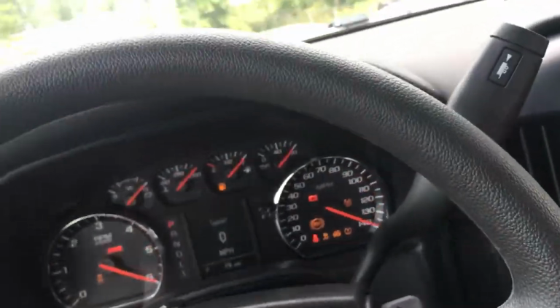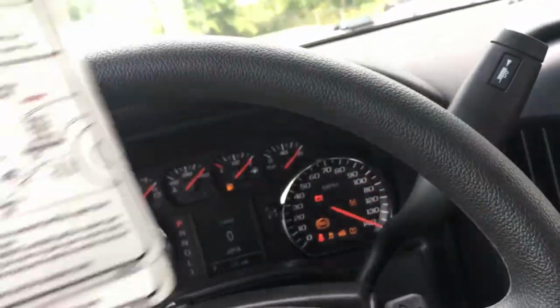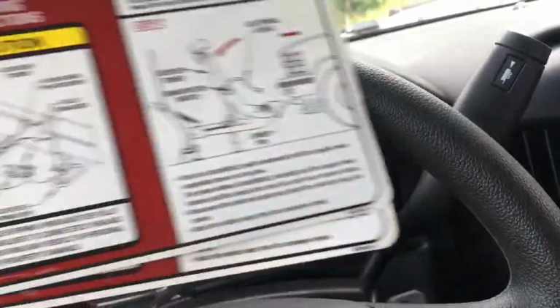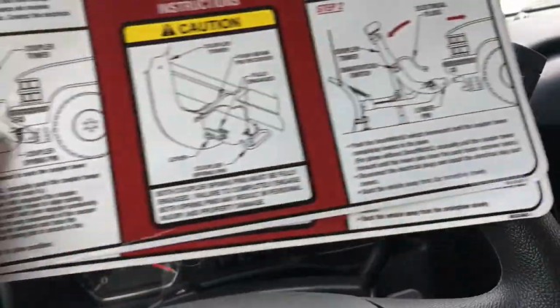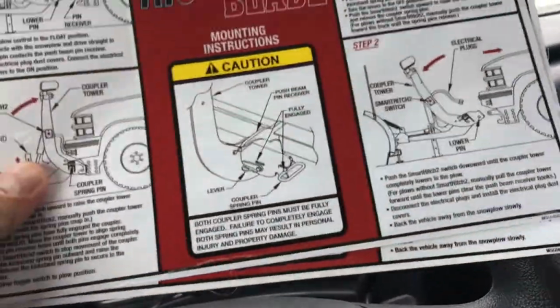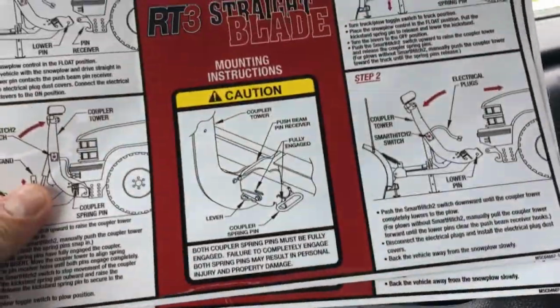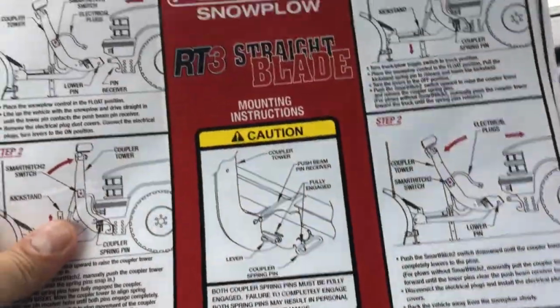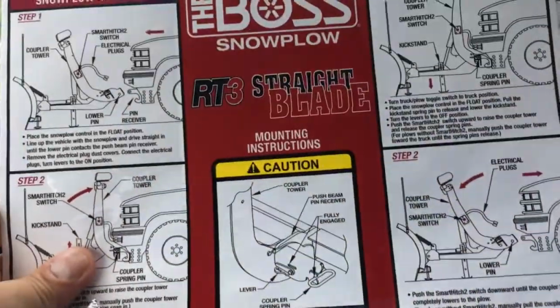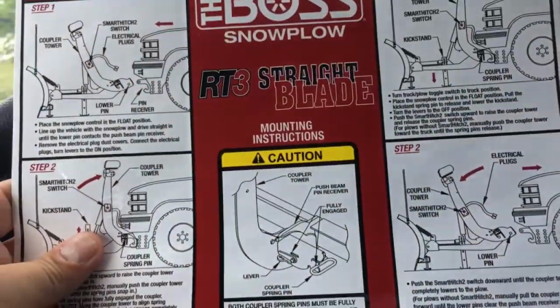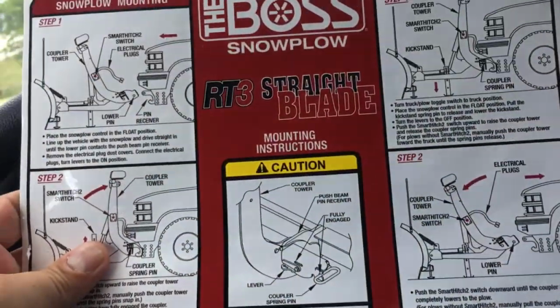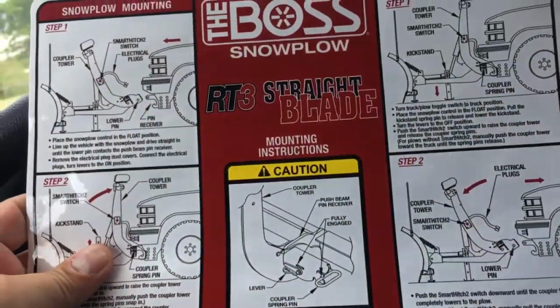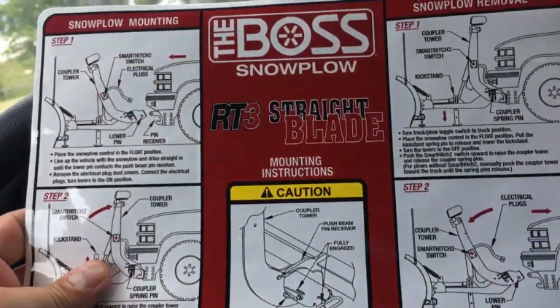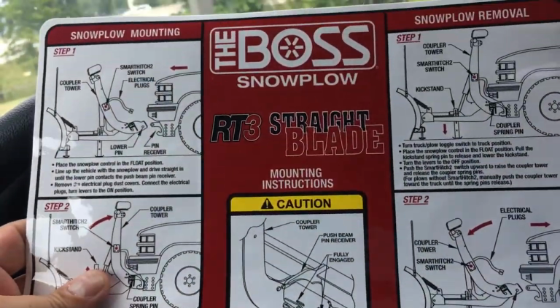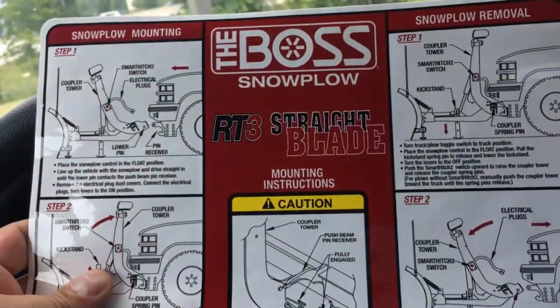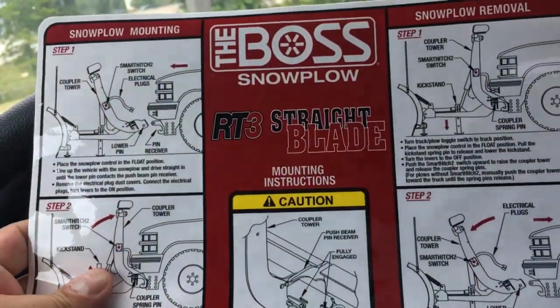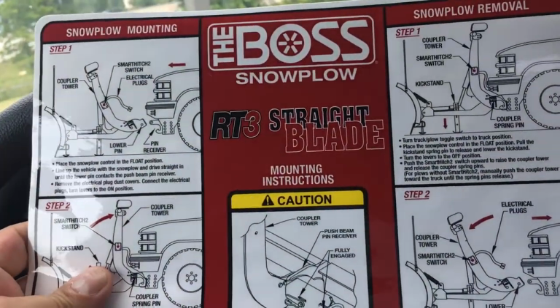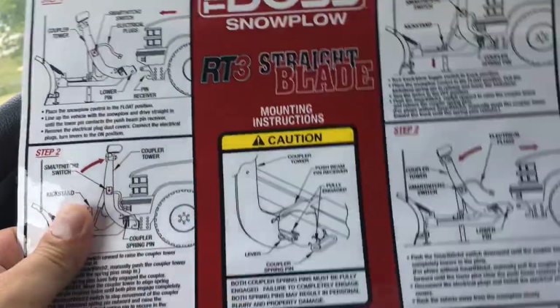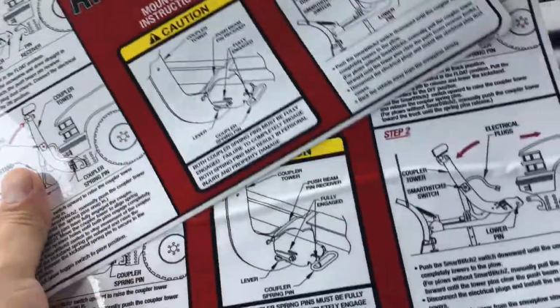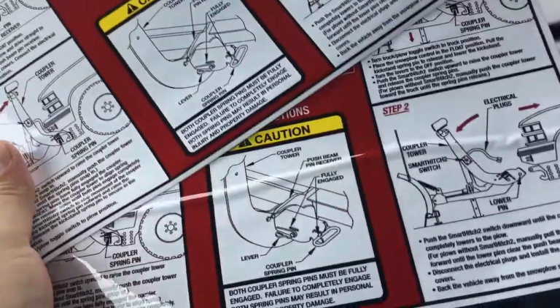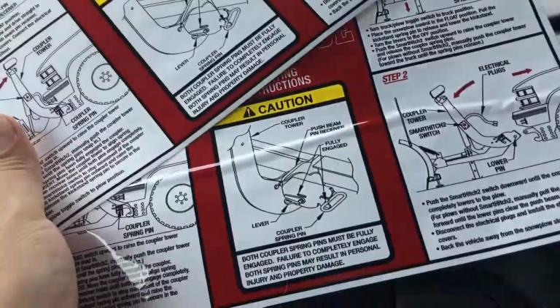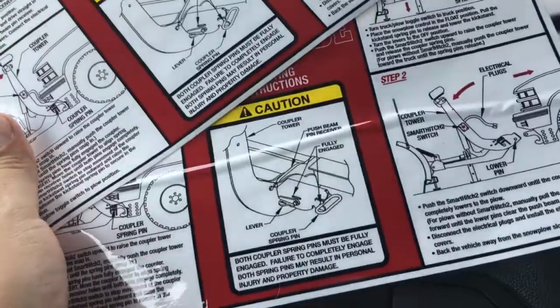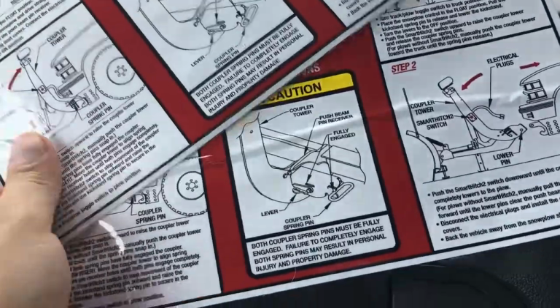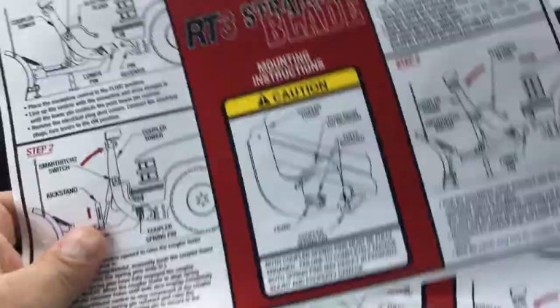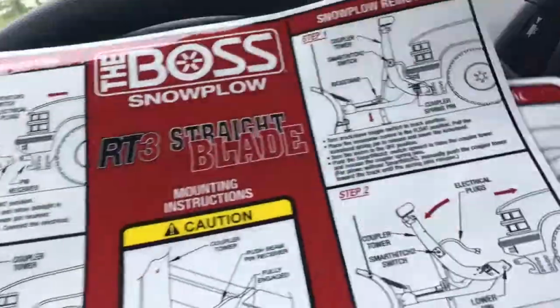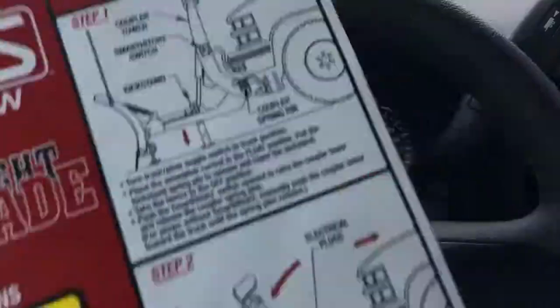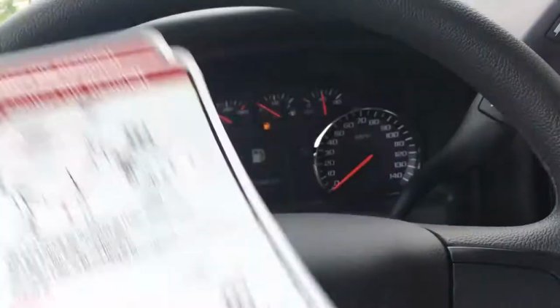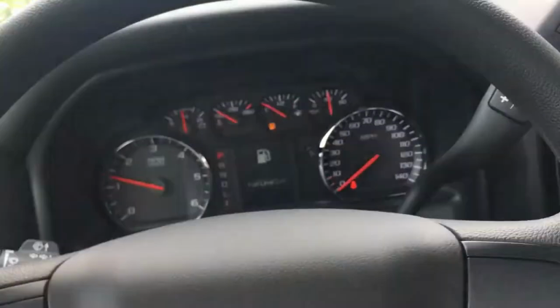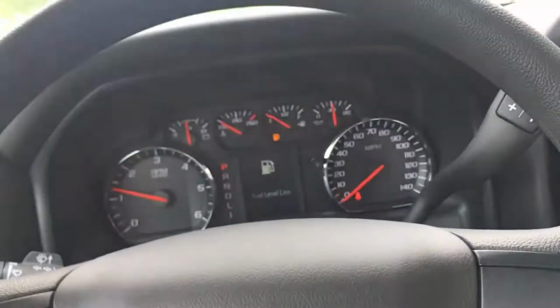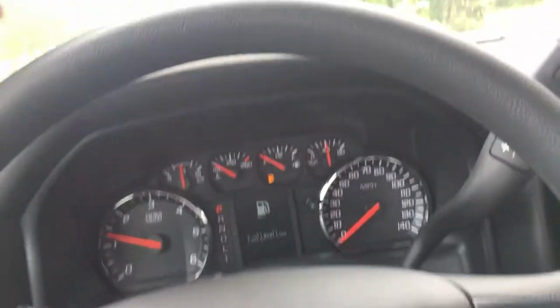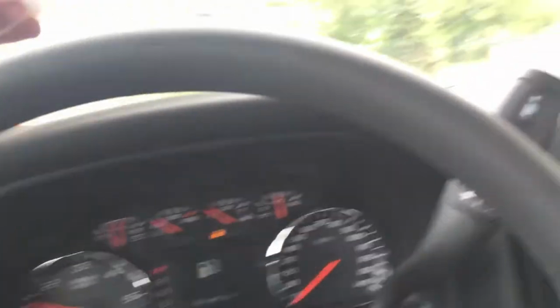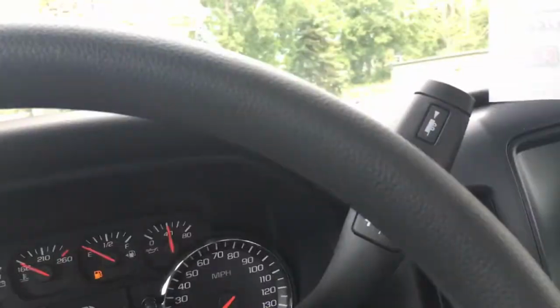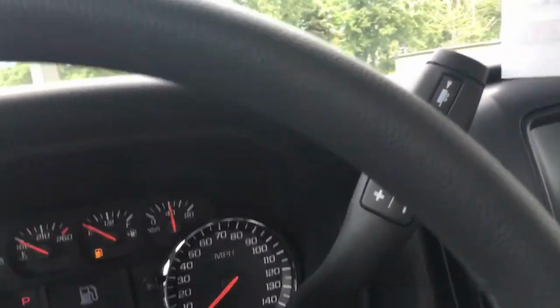Snow plow controller right here. It's going to come along with all of your Boss snow plow instructions if needed, of course.